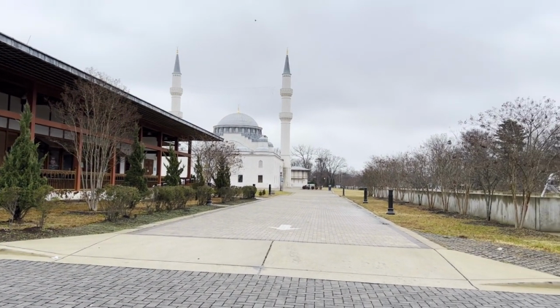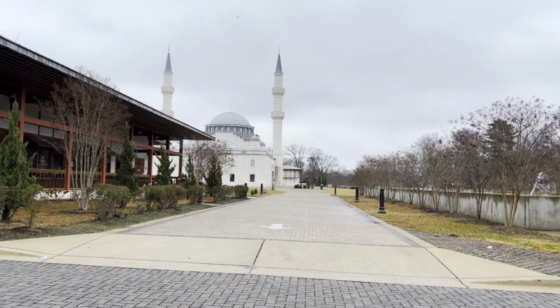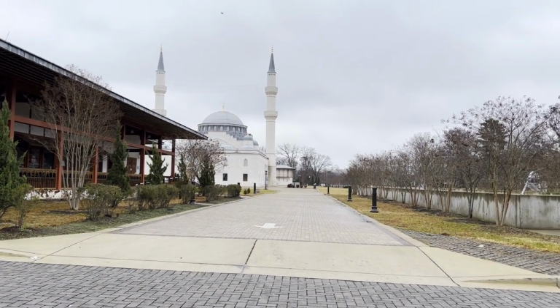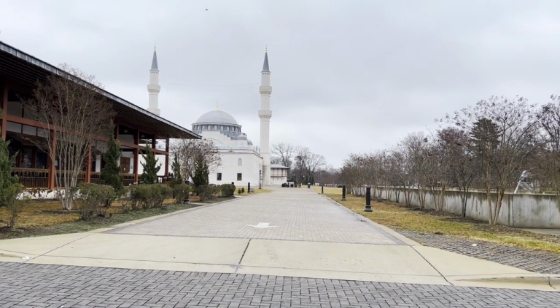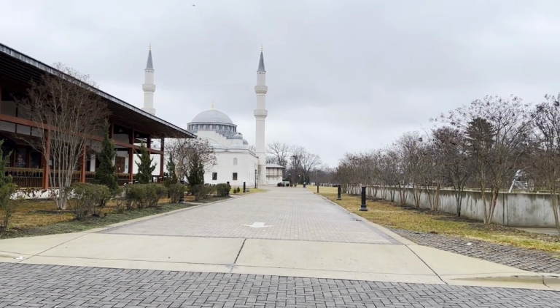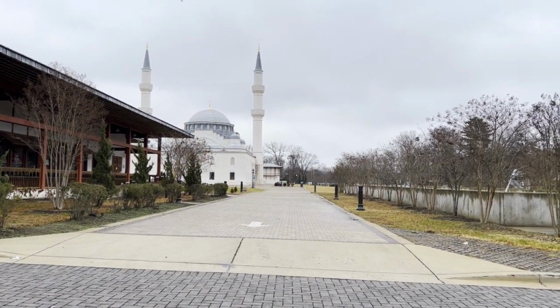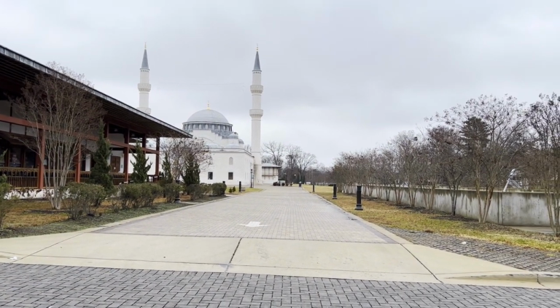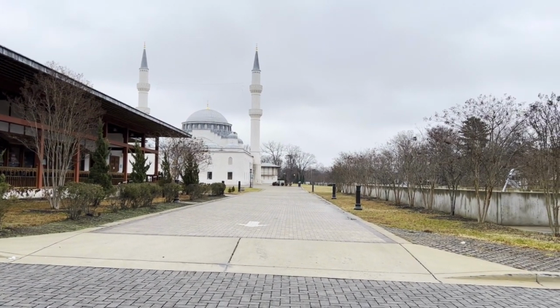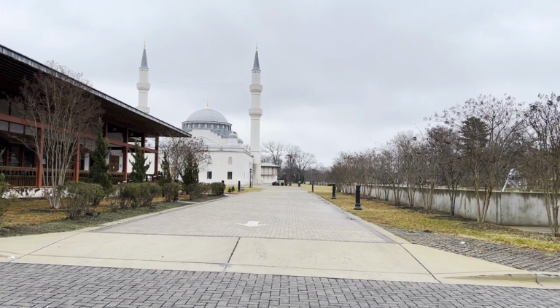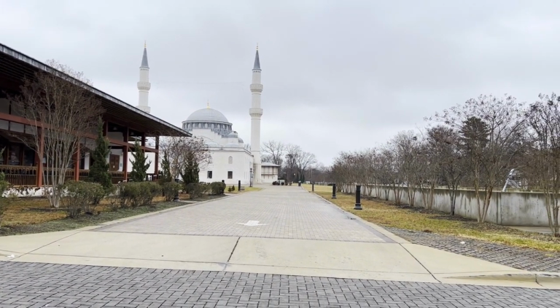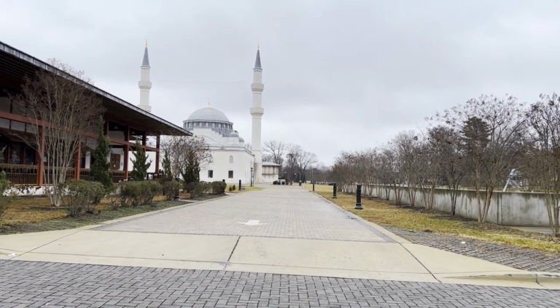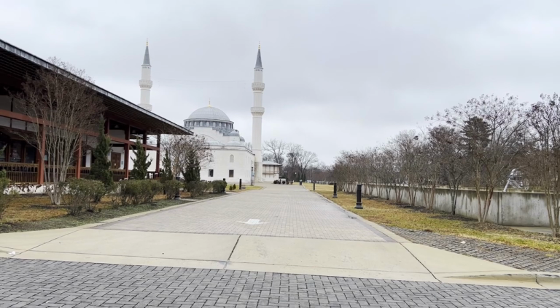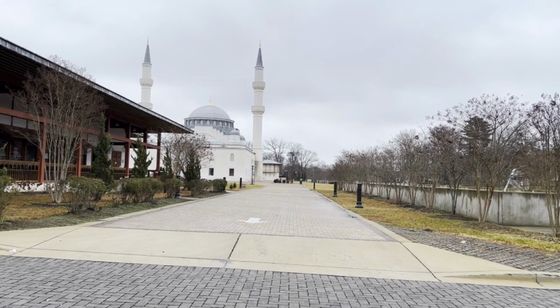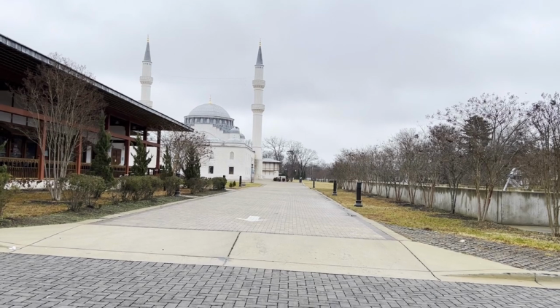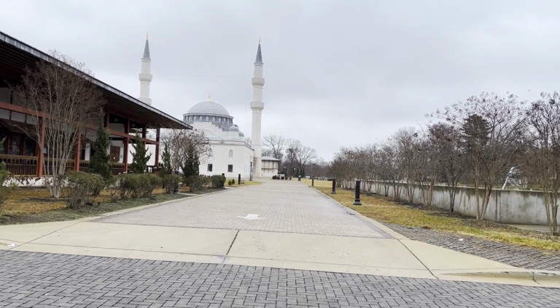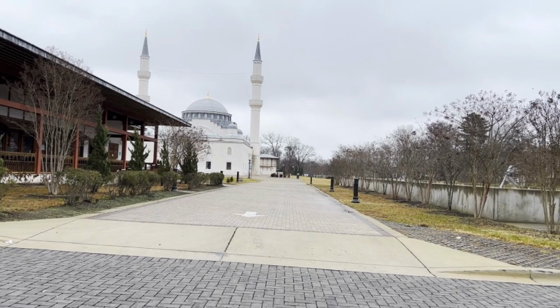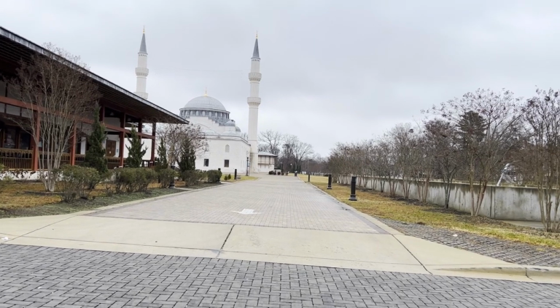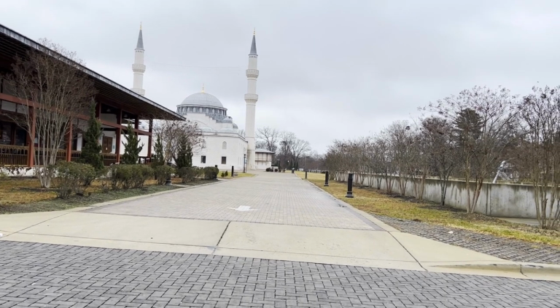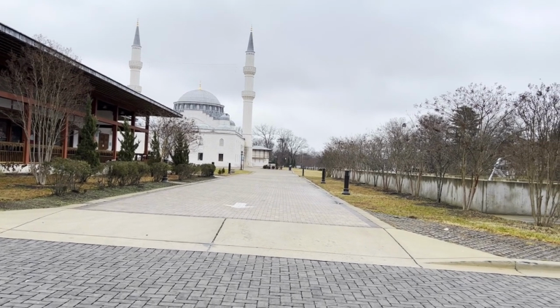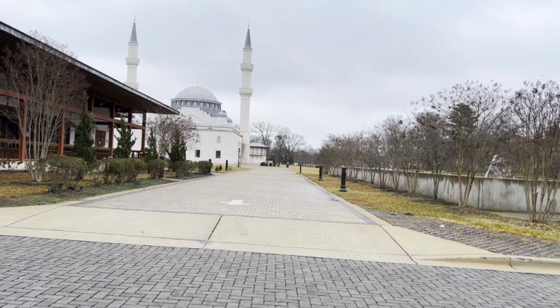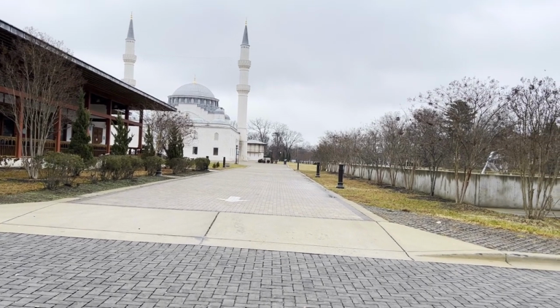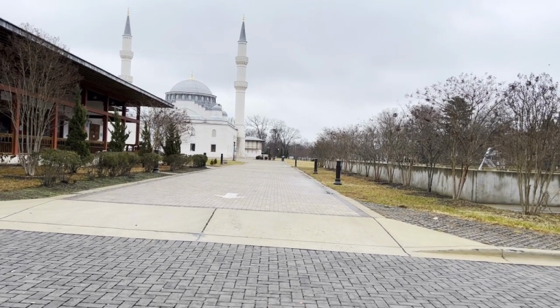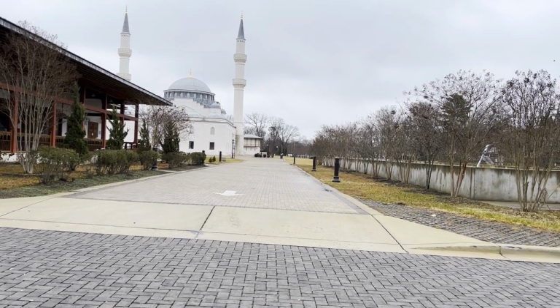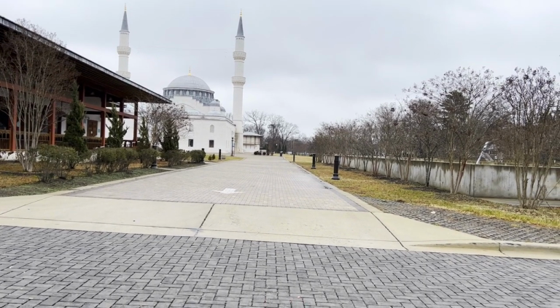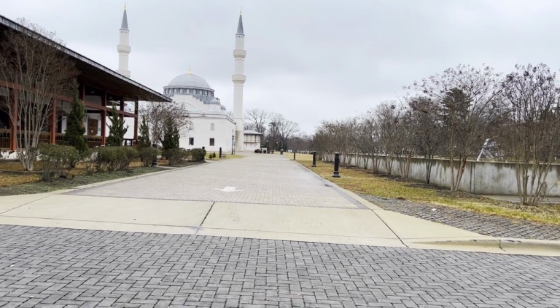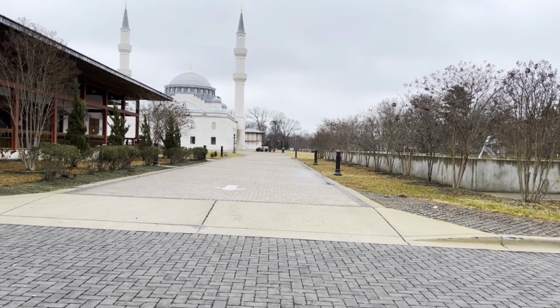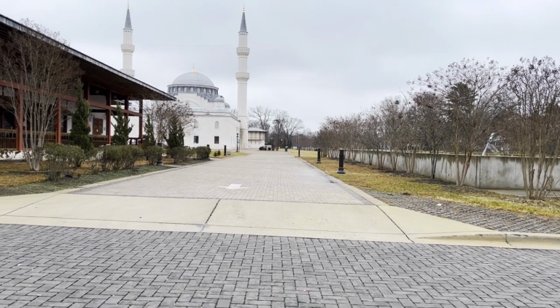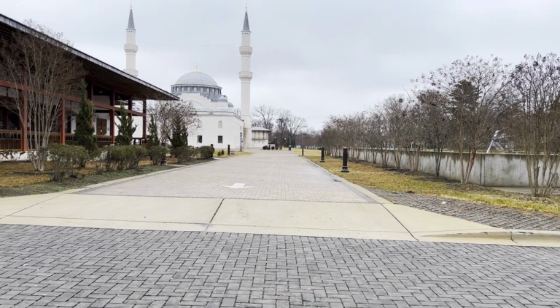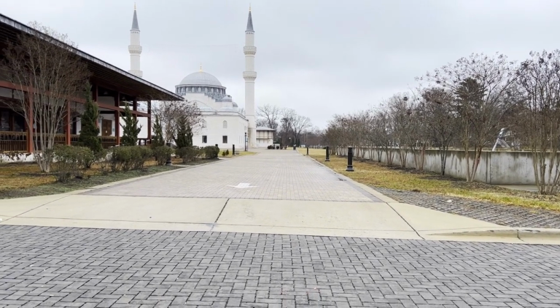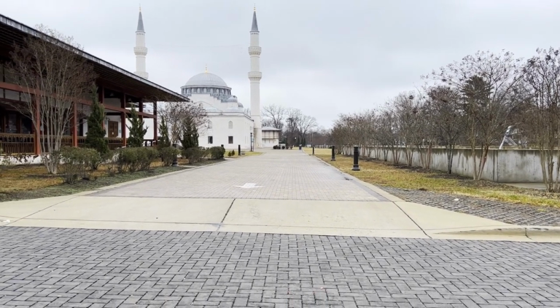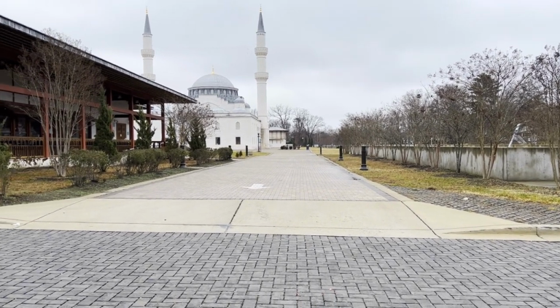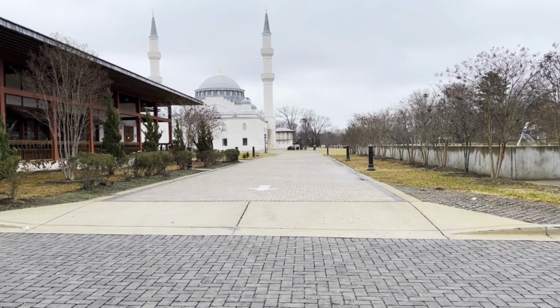Now we are here and we are seeing what is here. It is a Sunday morning.